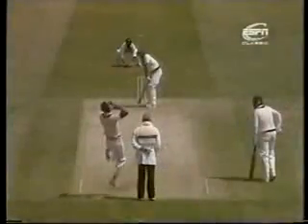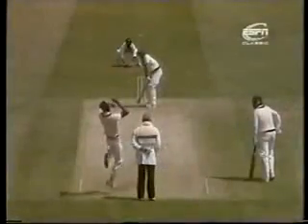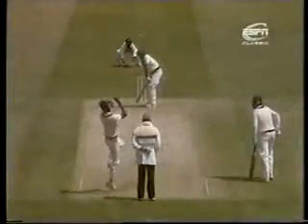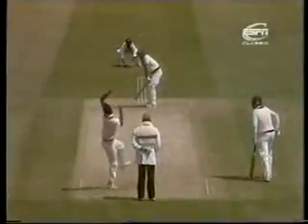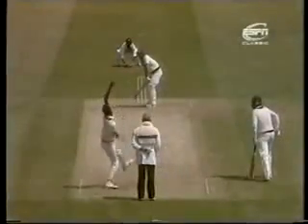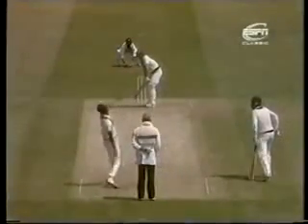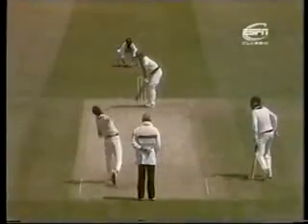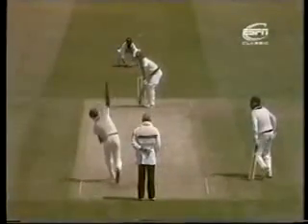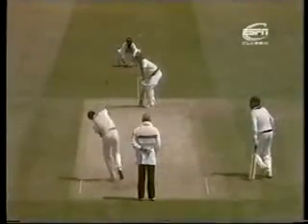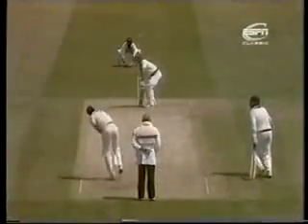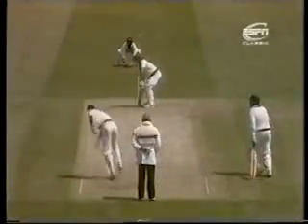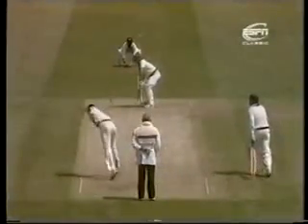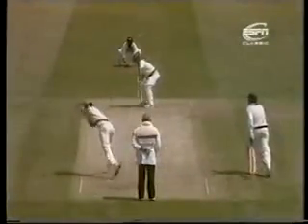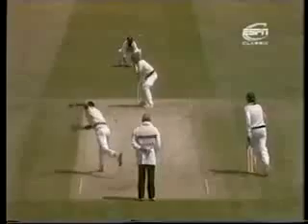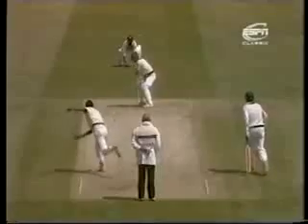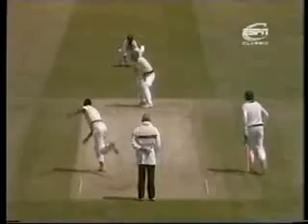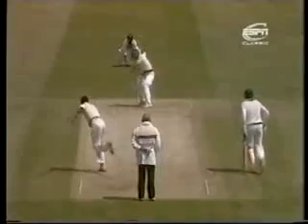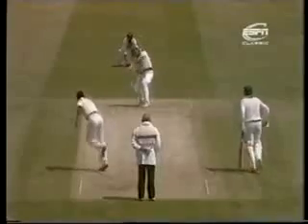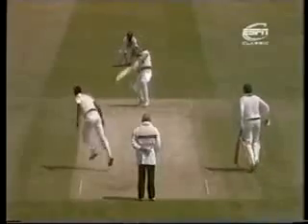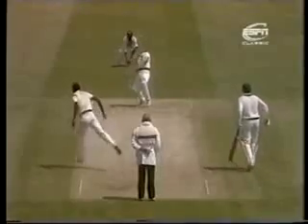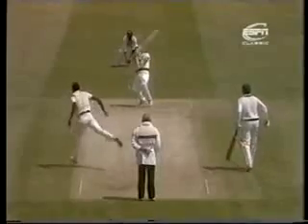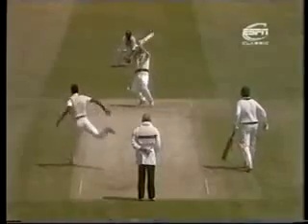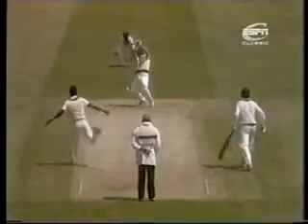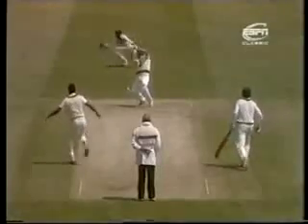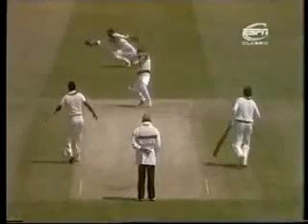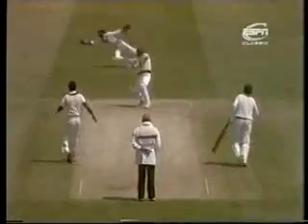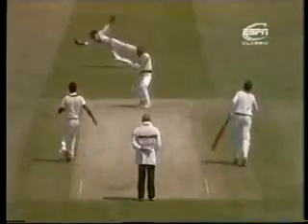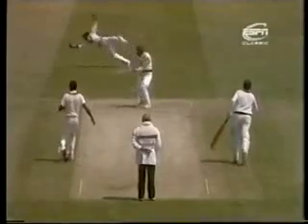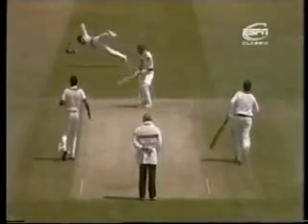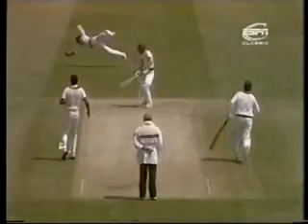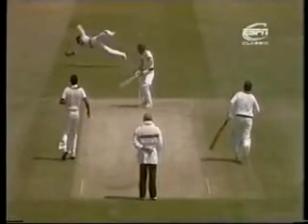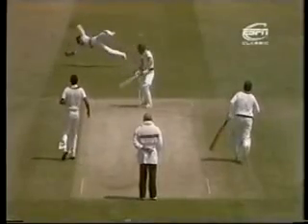And Kim Hughes flashing away outside the off stump. Jeff Dujon — magnificent effort to catch that.